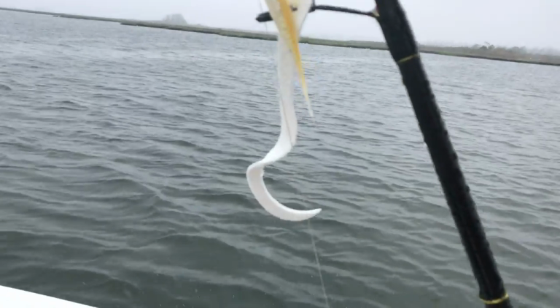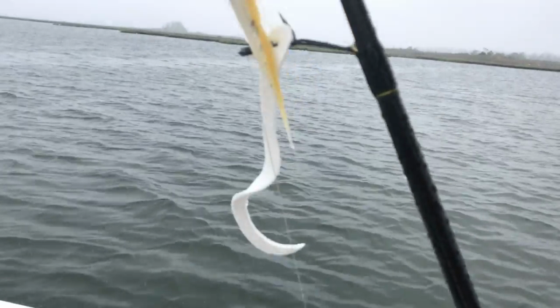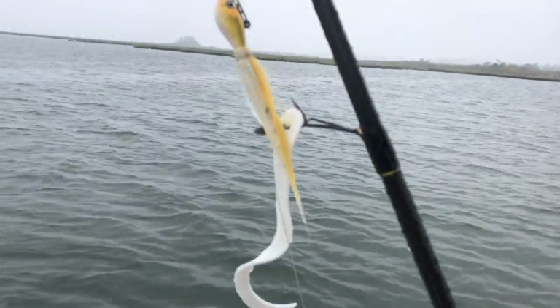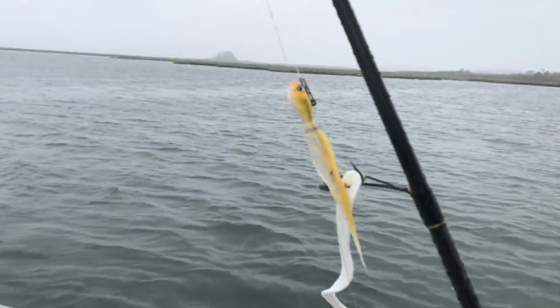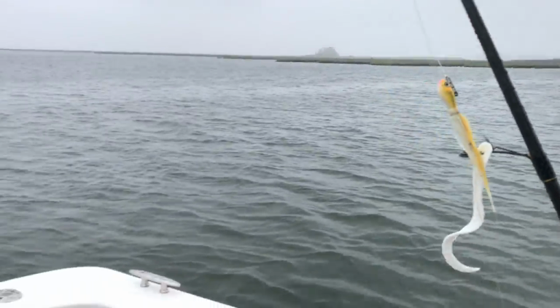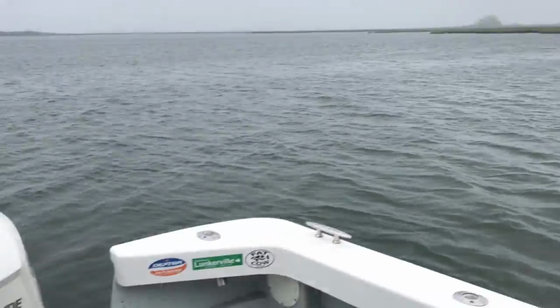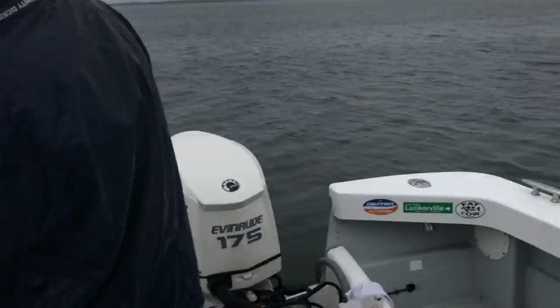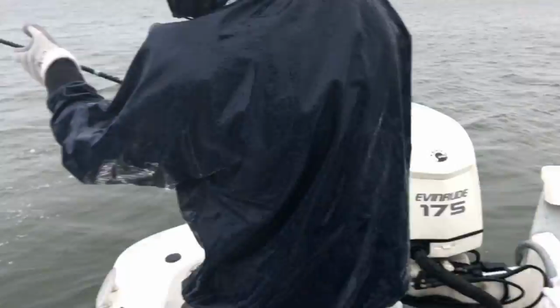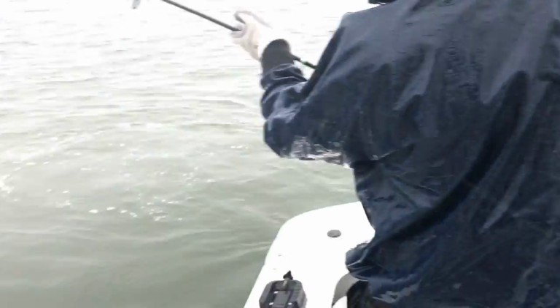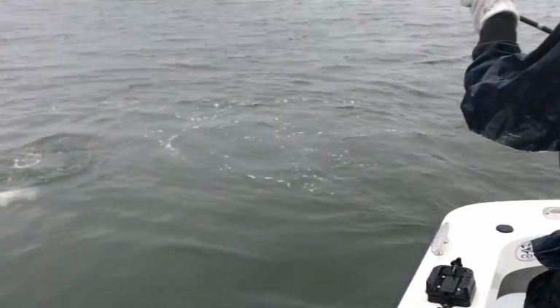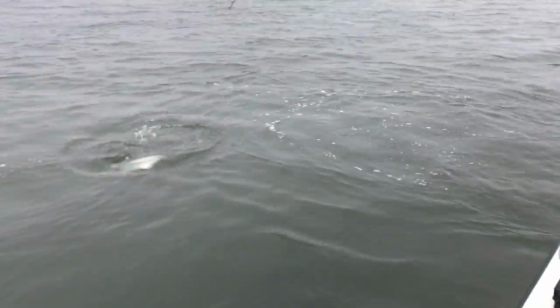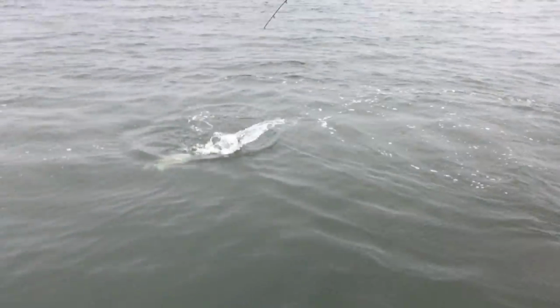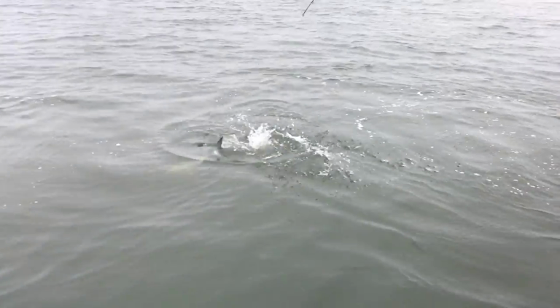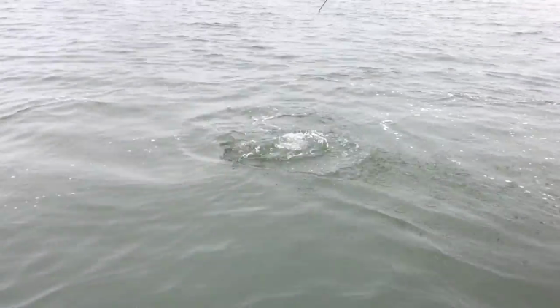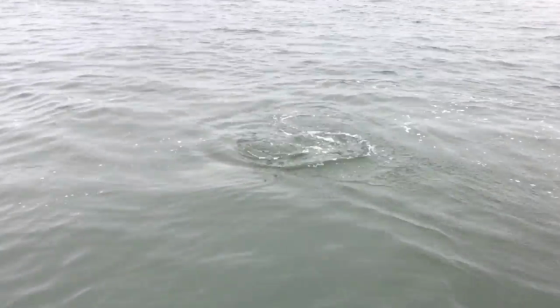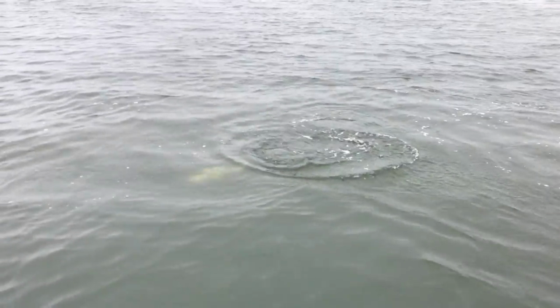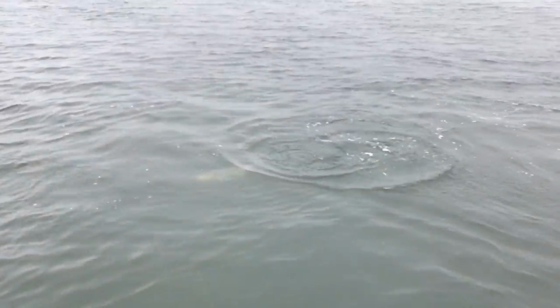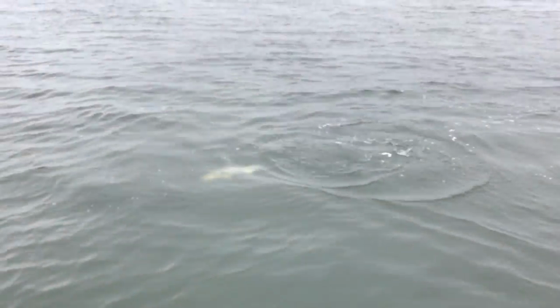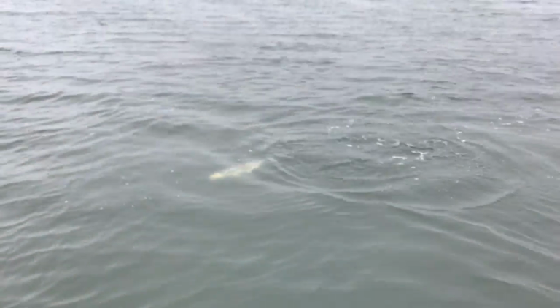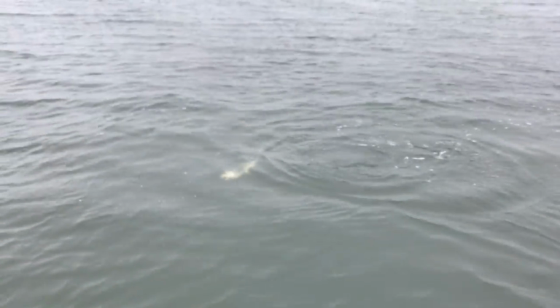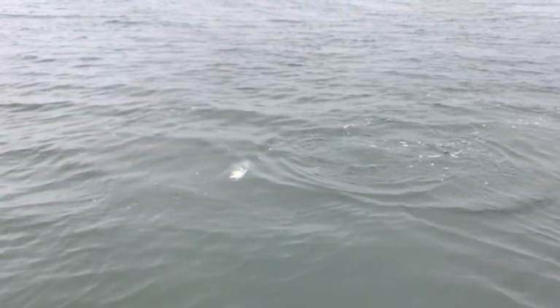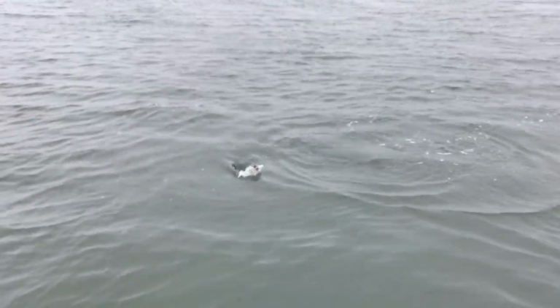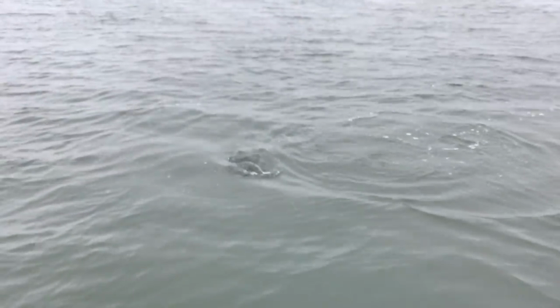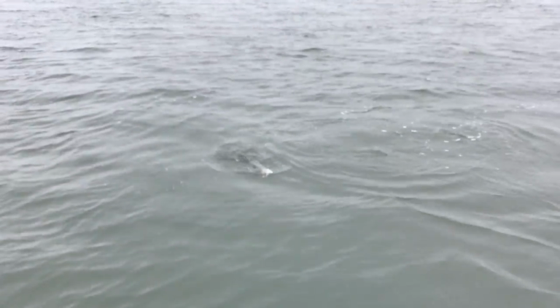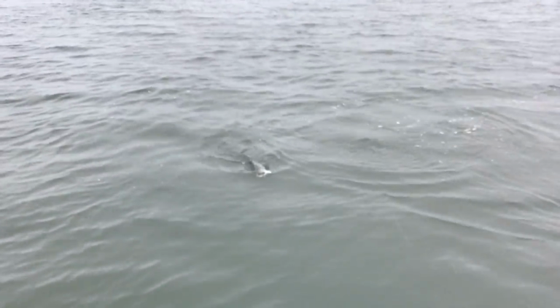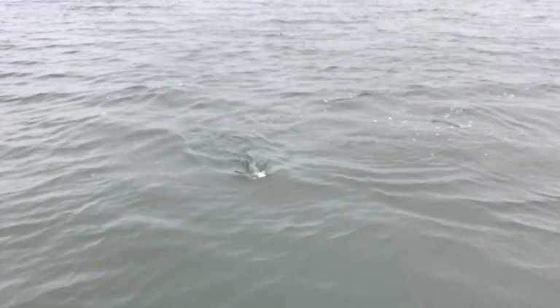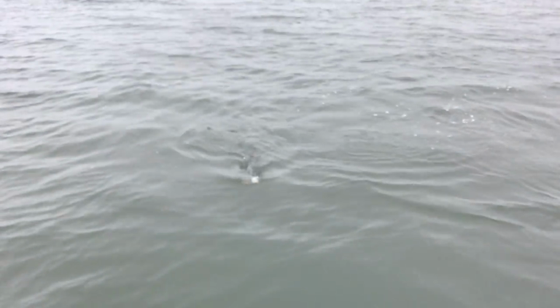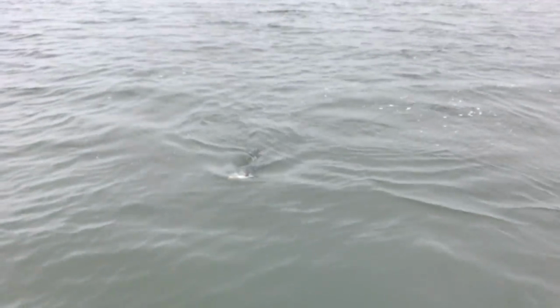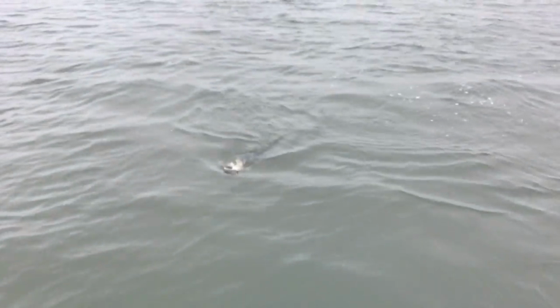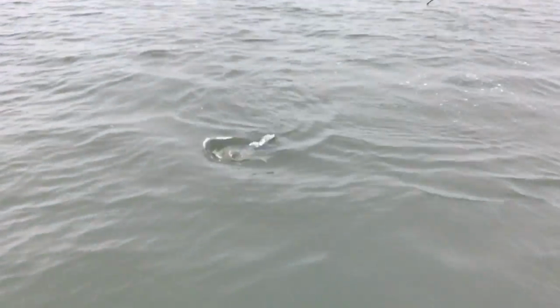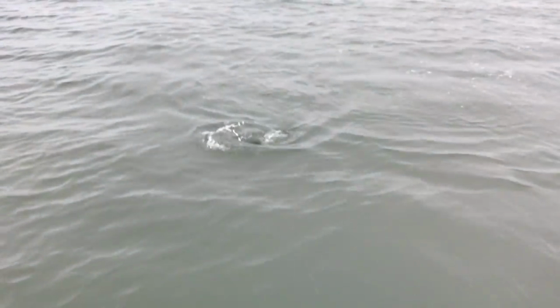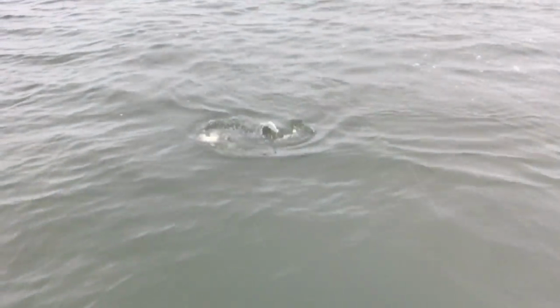This thing does not want to tire out. Getting blues, bass. Just waiting for the elusive weakfish so we can get our slam.